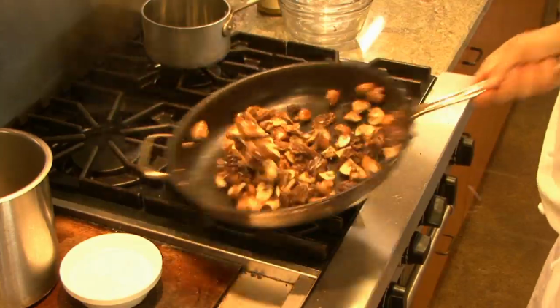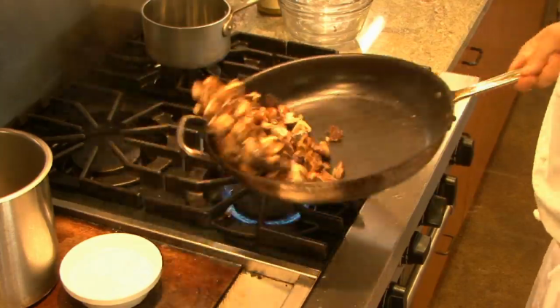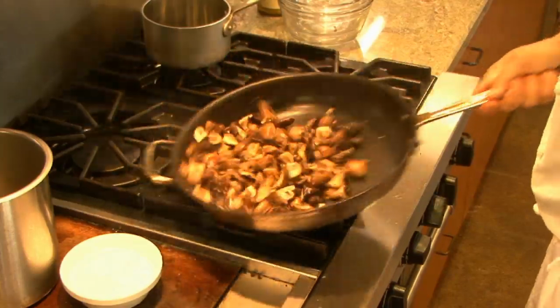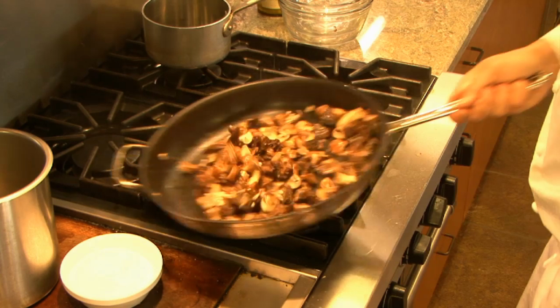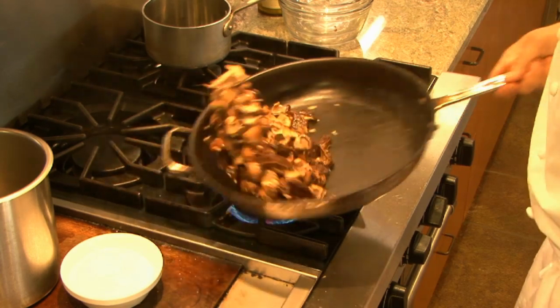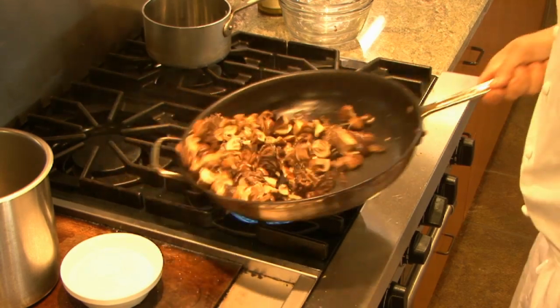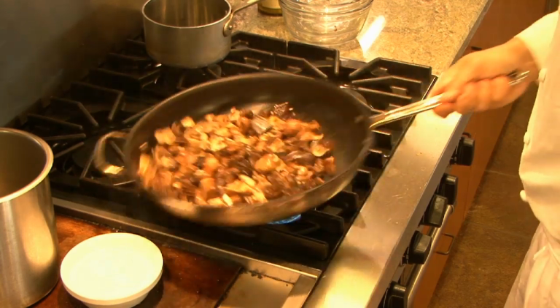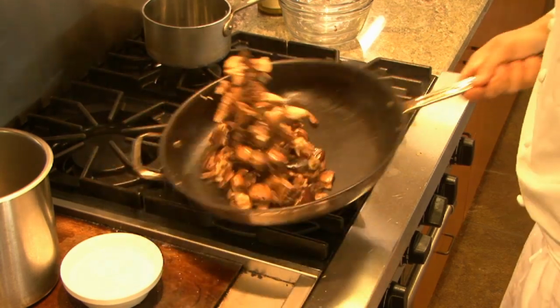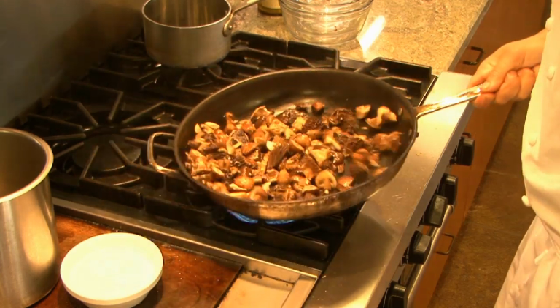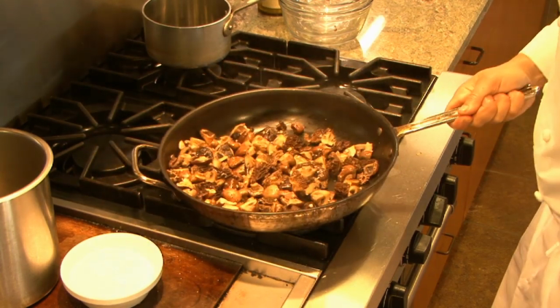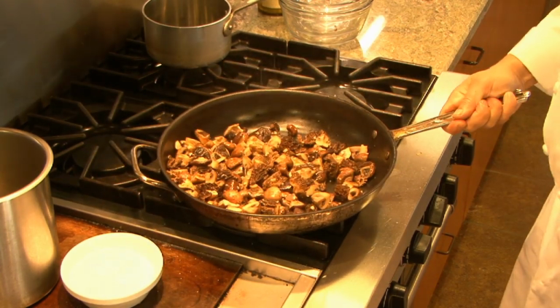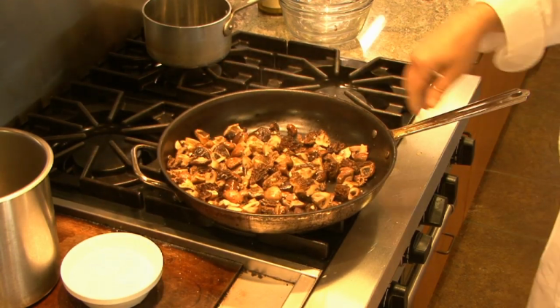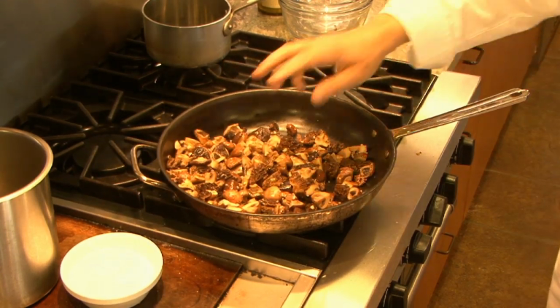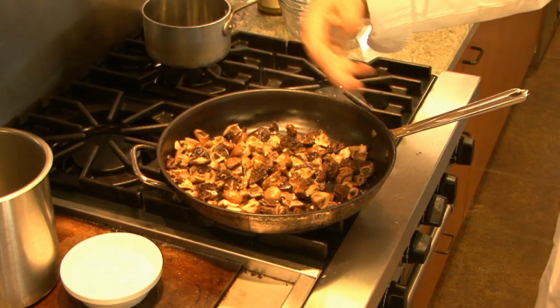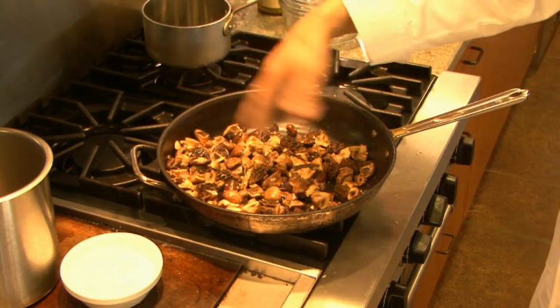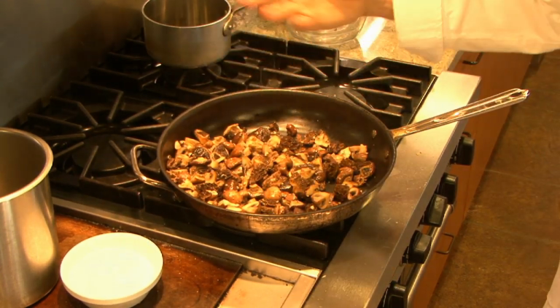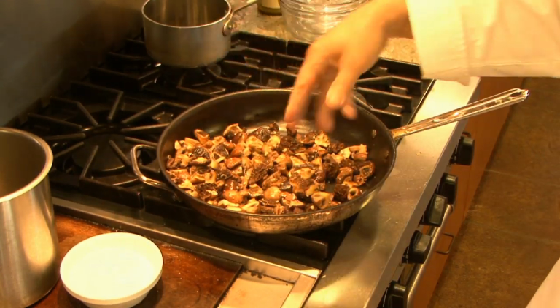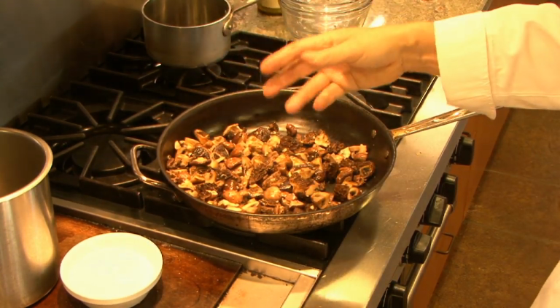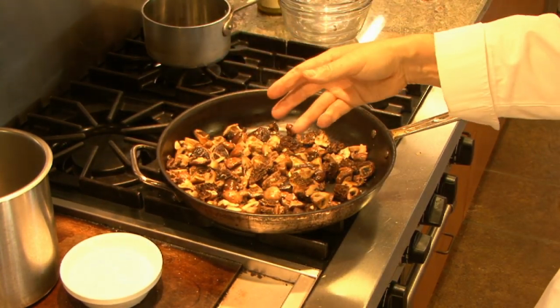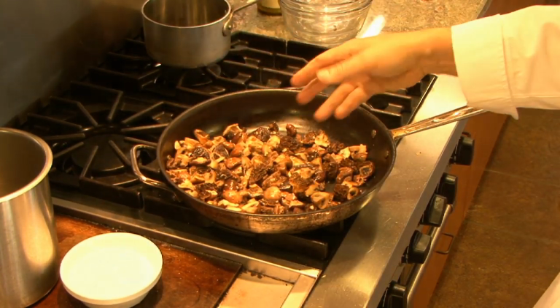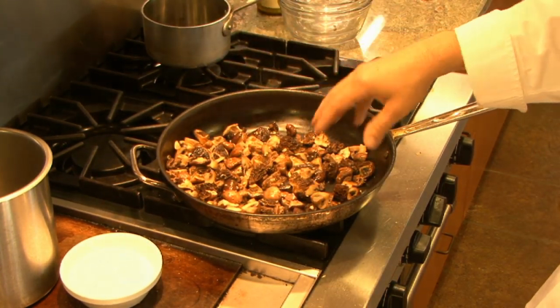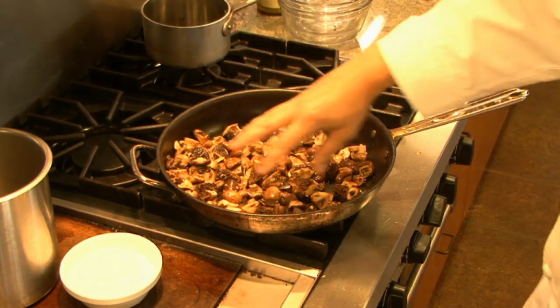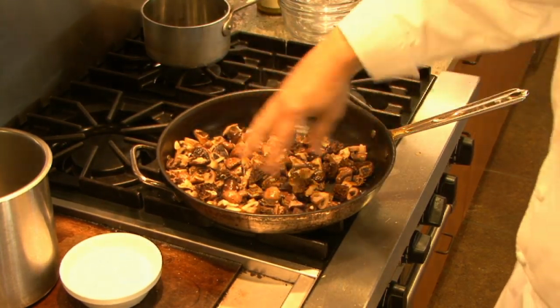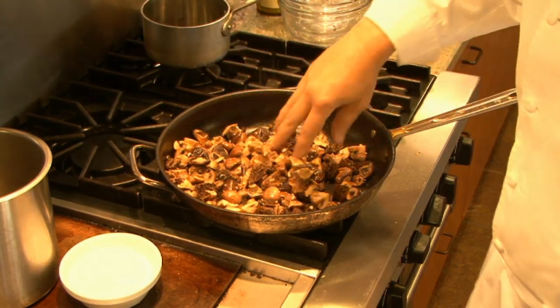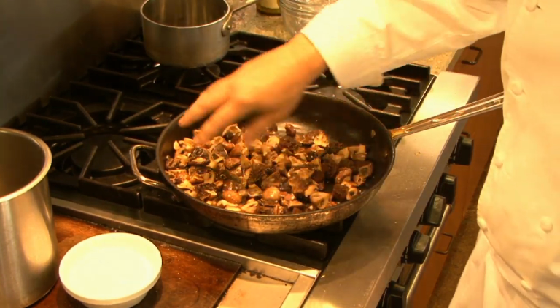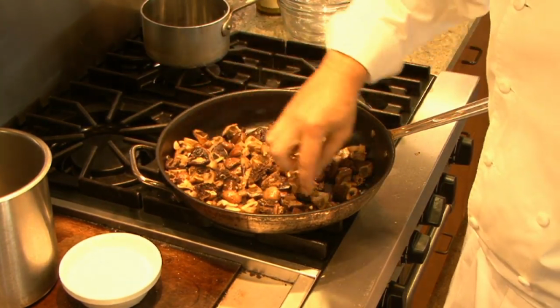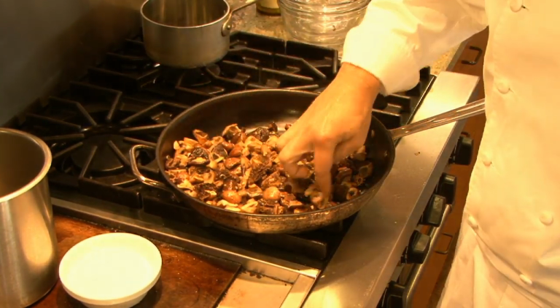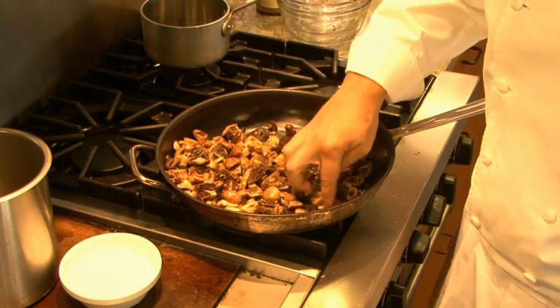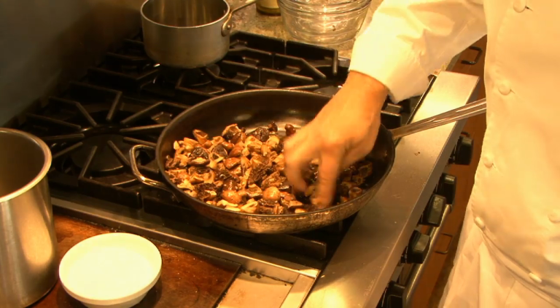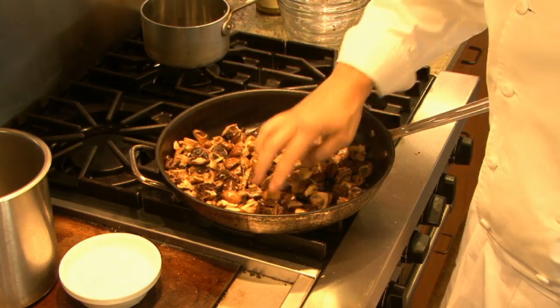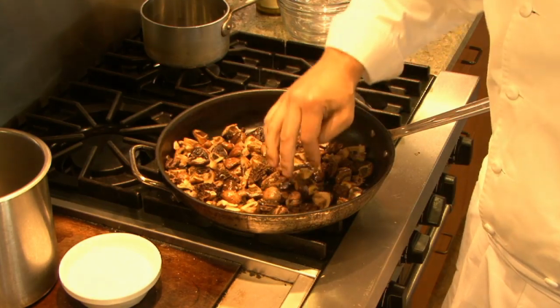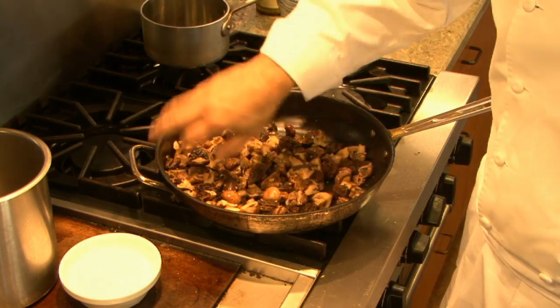Just toss that a little bit so the garlic starts to release its flavor. You want to wait on the garlic, adding it towards the end so that it doesn't start to brown and get bitter.